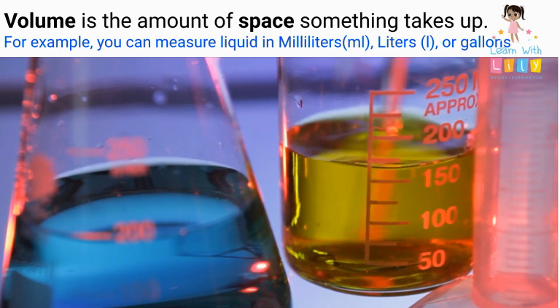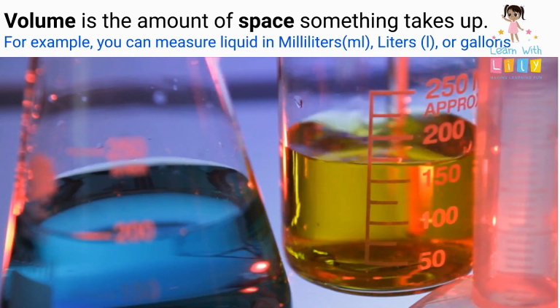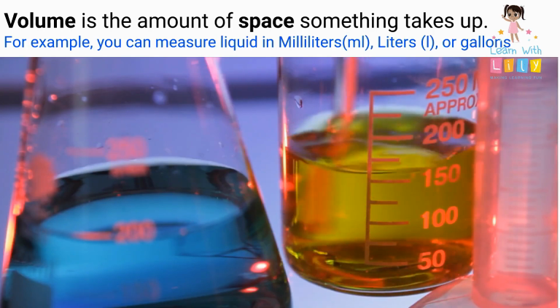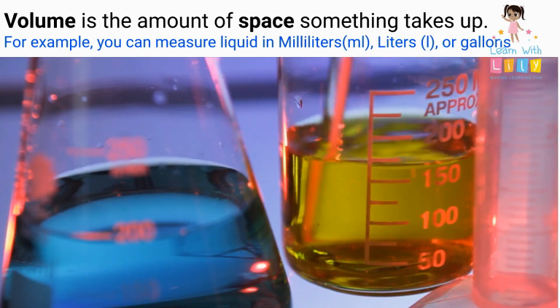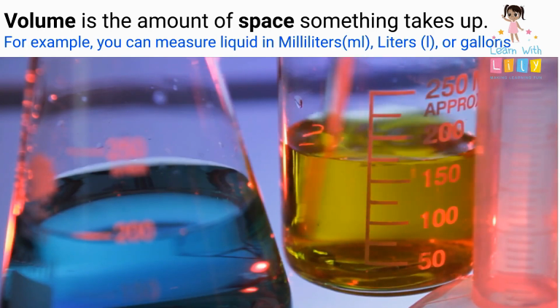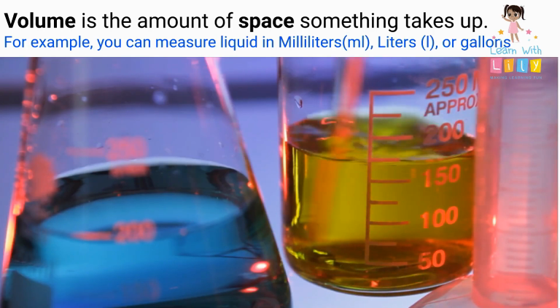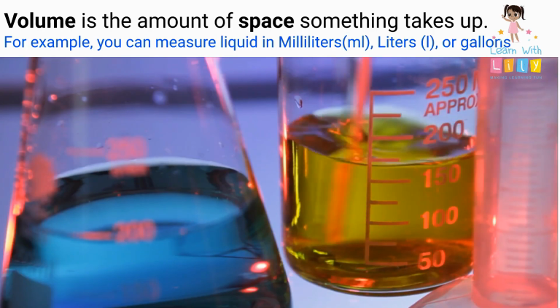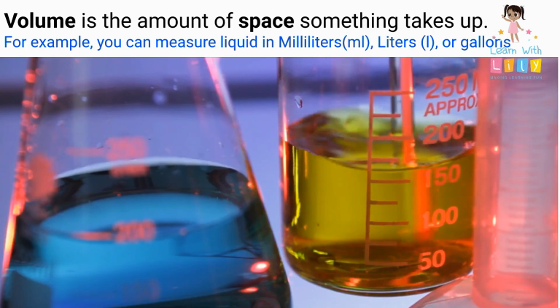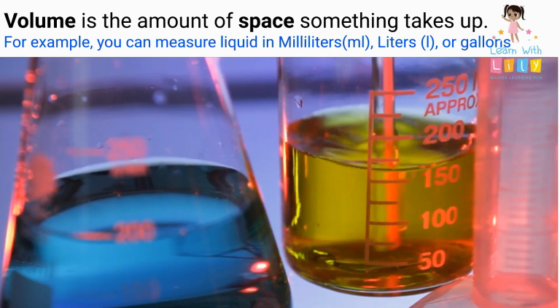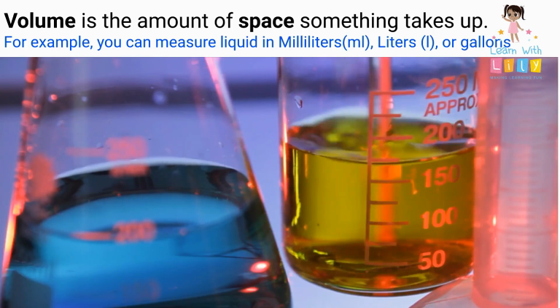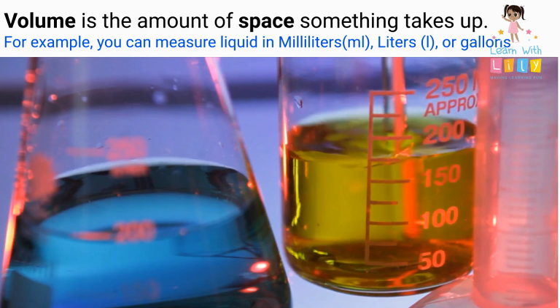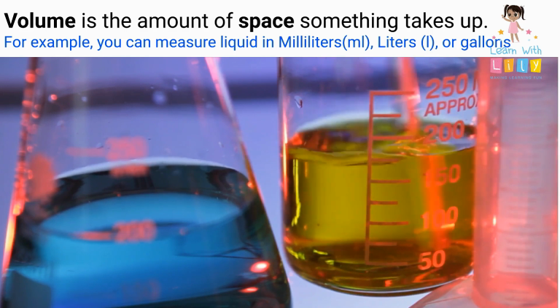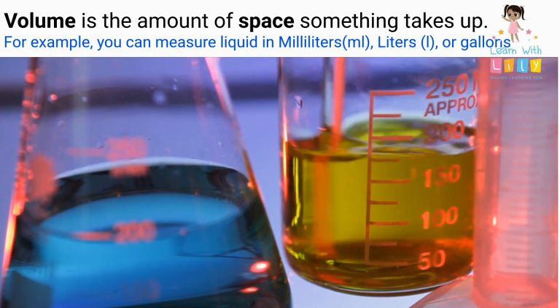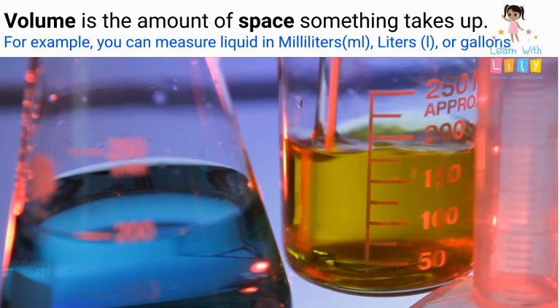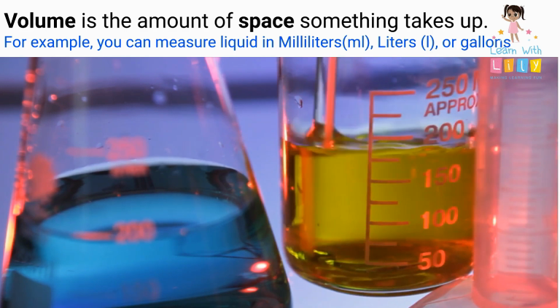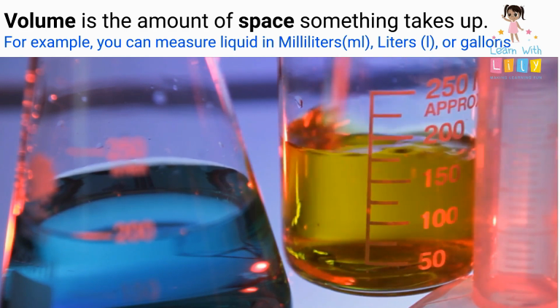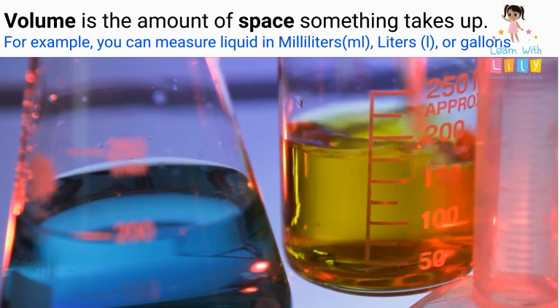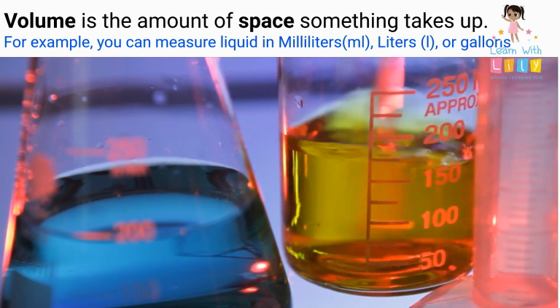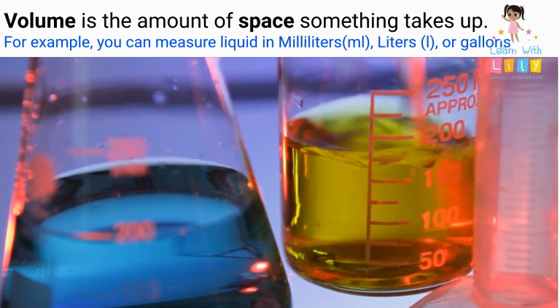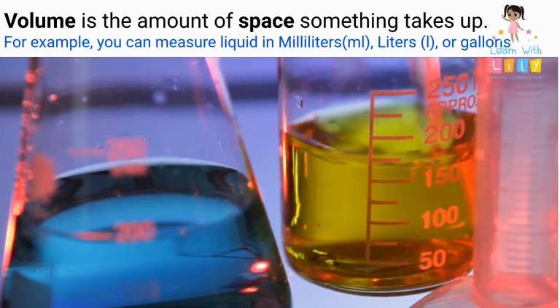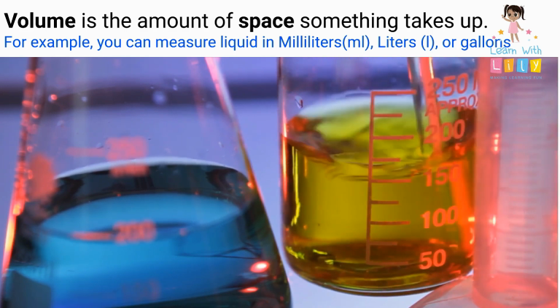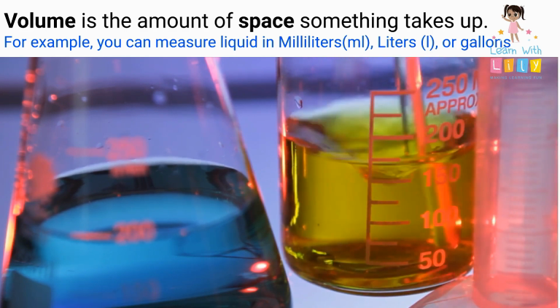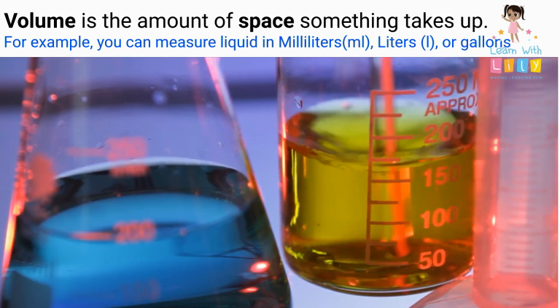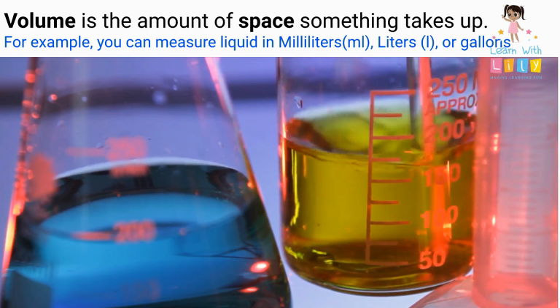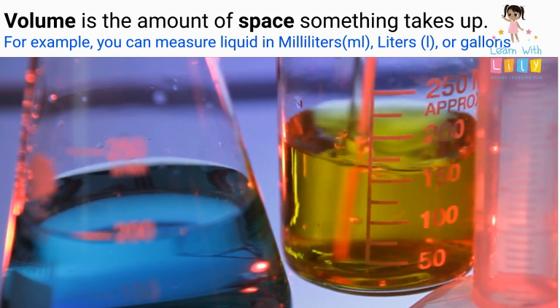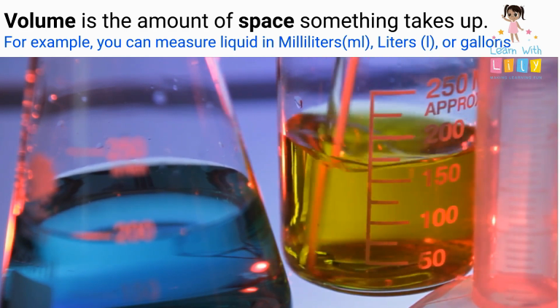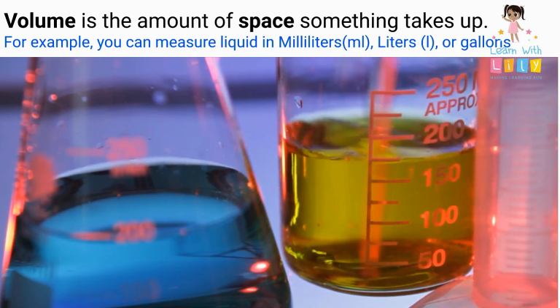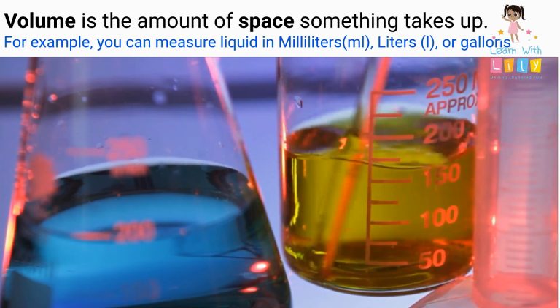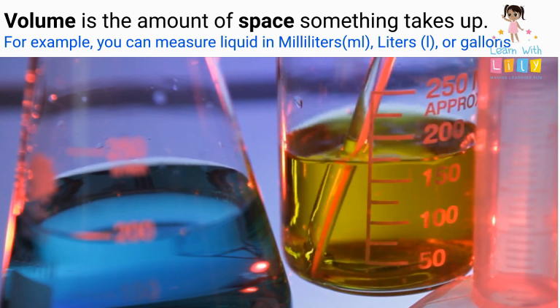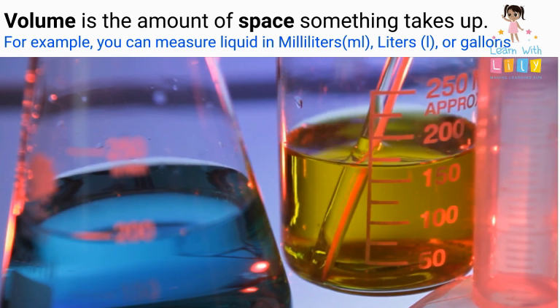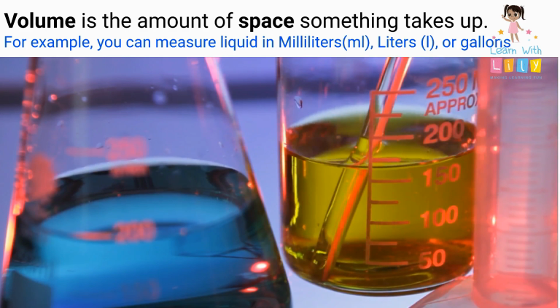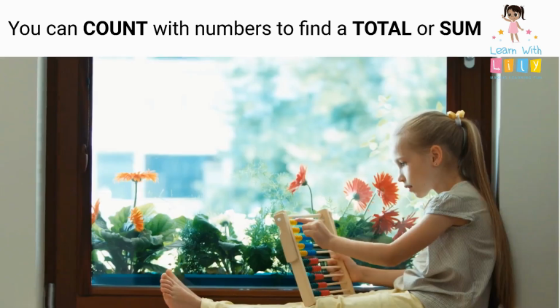Volume is the amount of space something takes up. For example, you can measure liquid in milliliters, liters, or gallons.